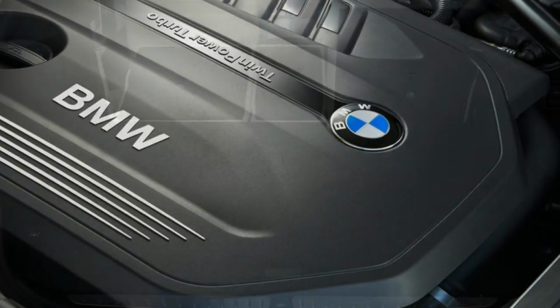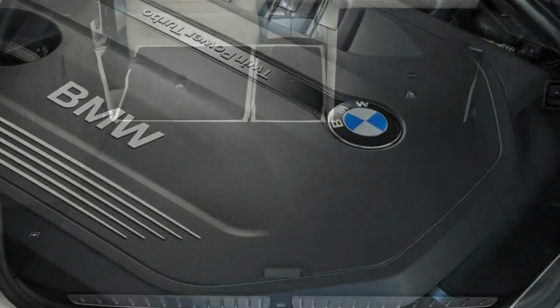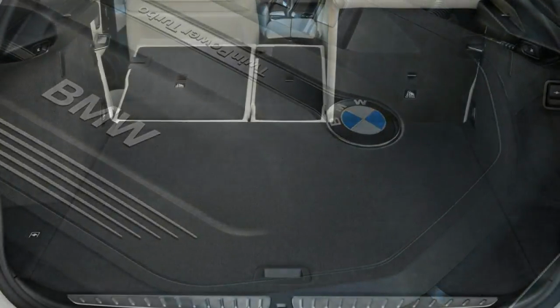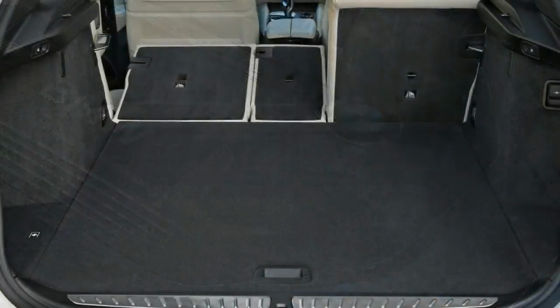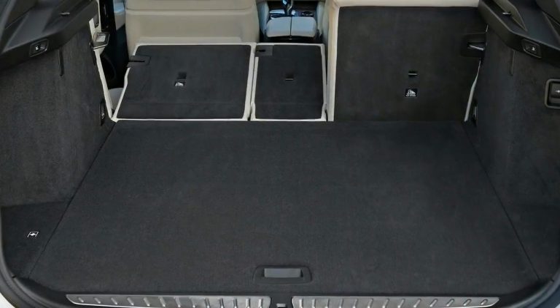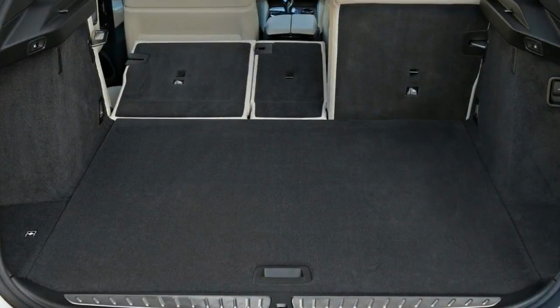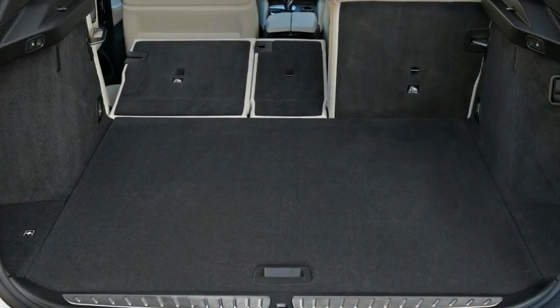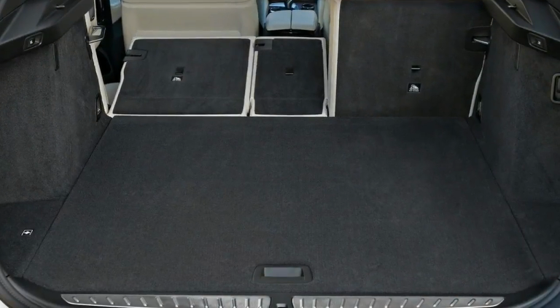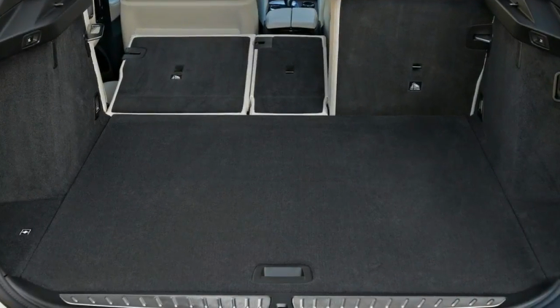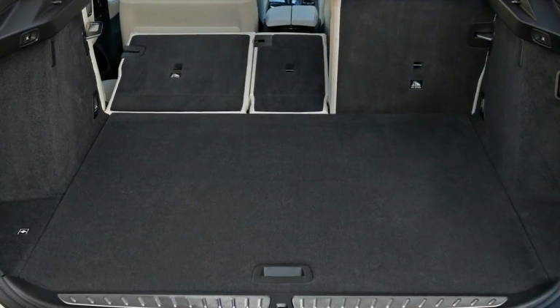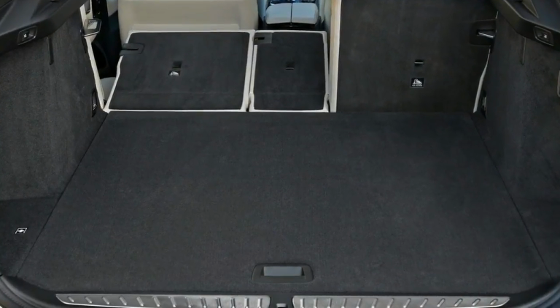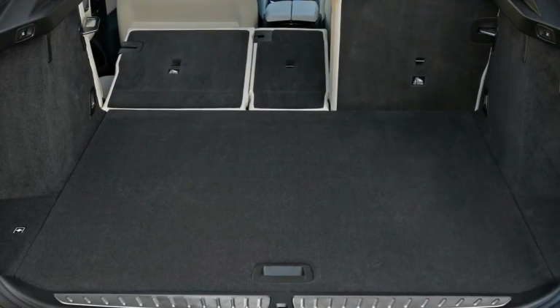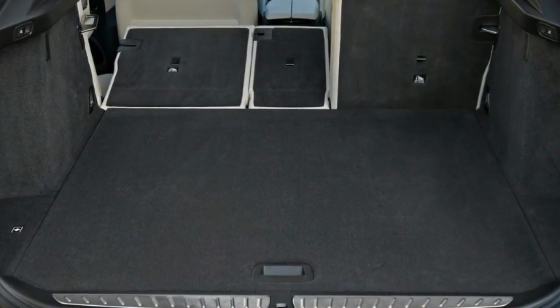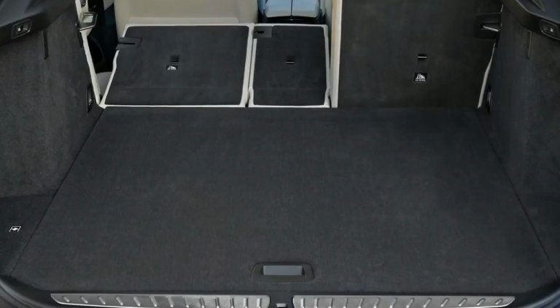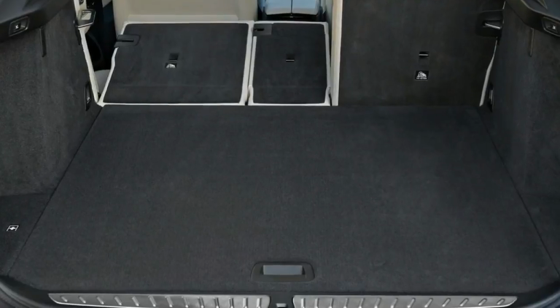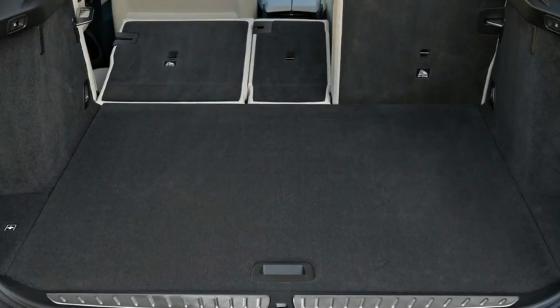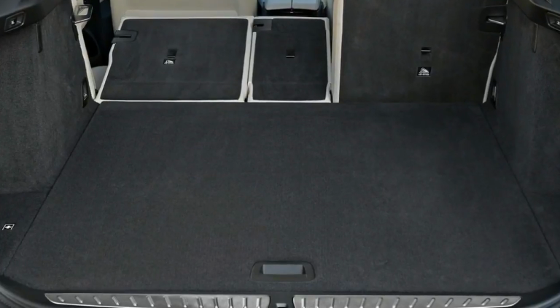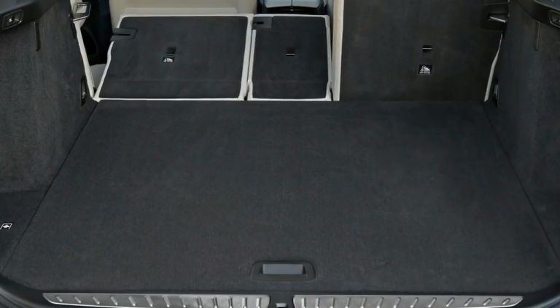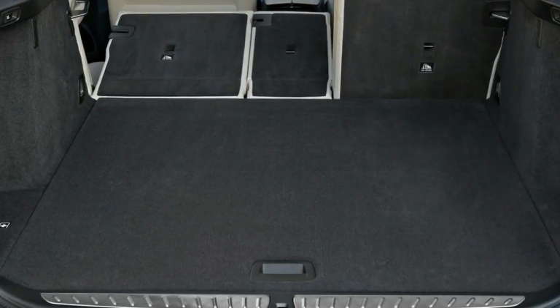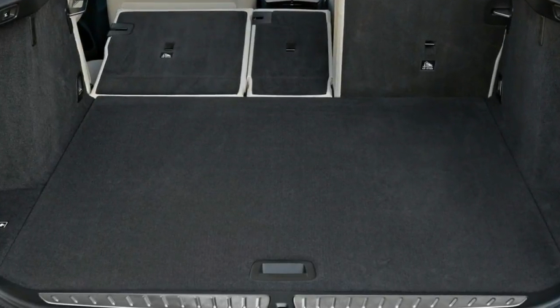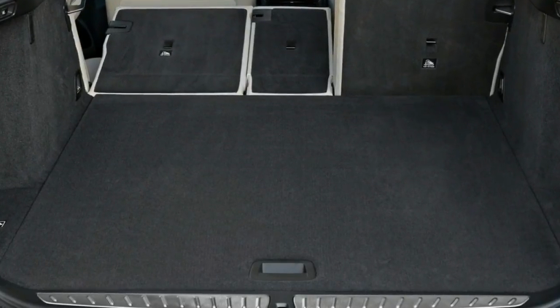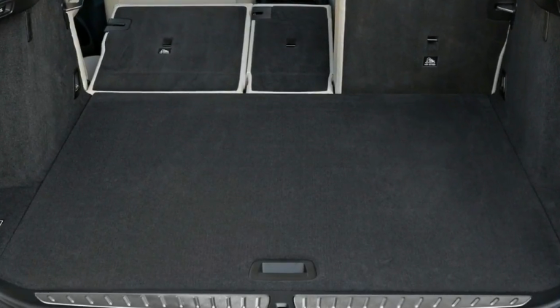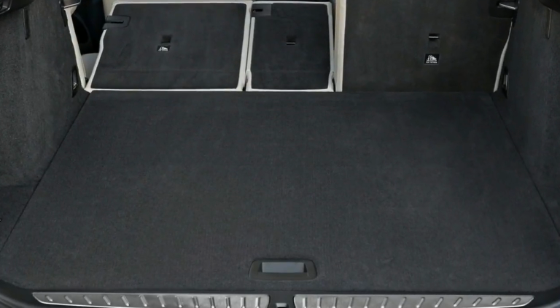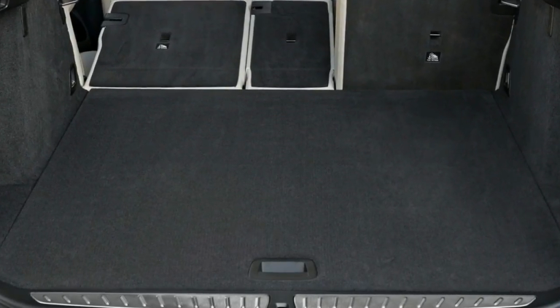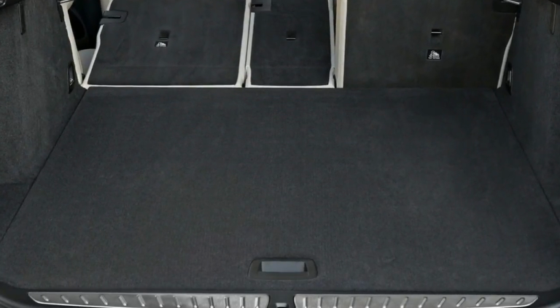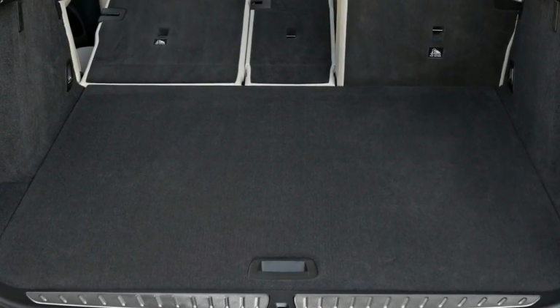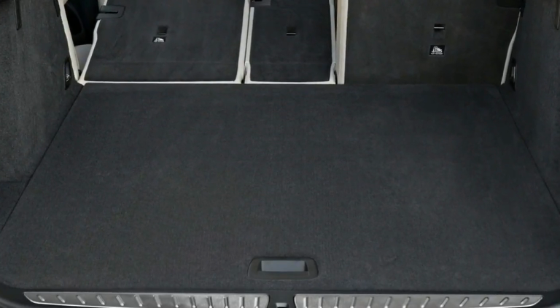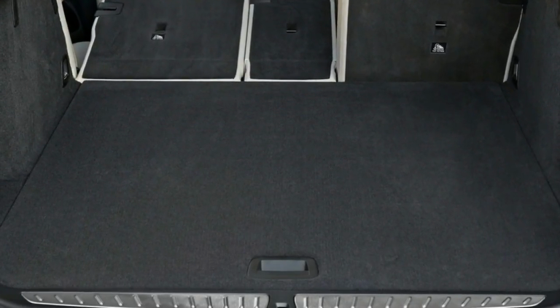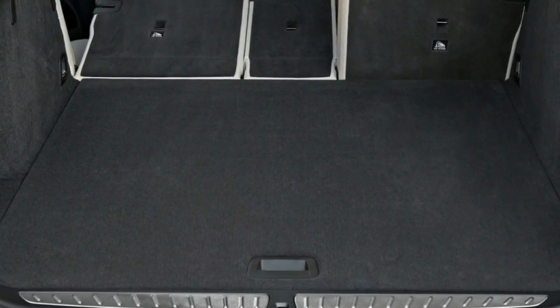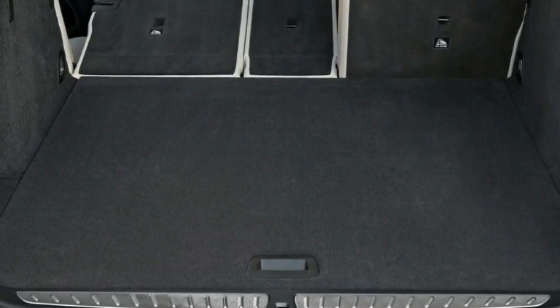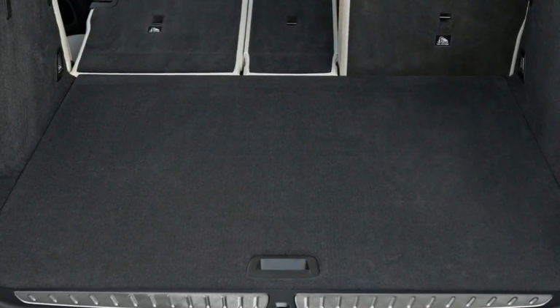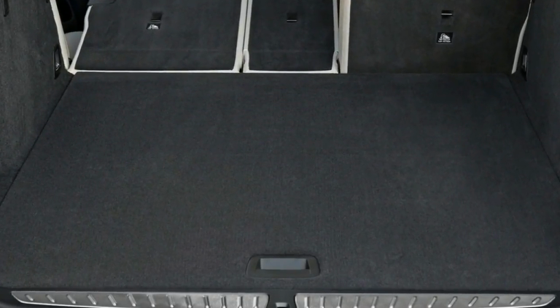You'll fit more than just a few golf bags. Hell, you could almost drive the electric car in.